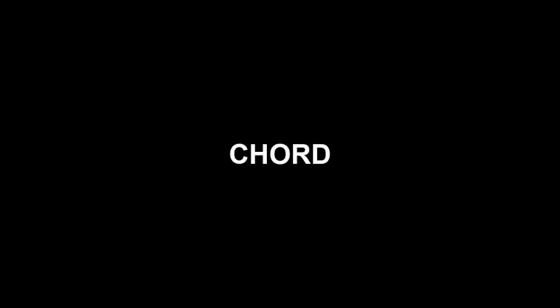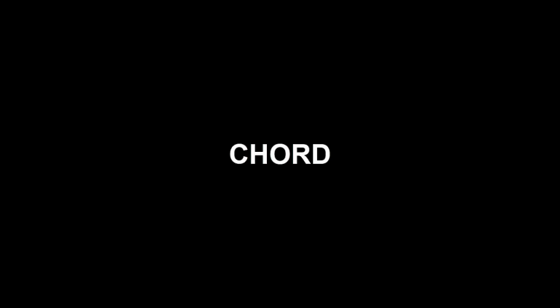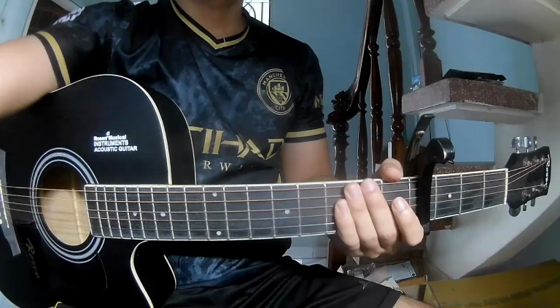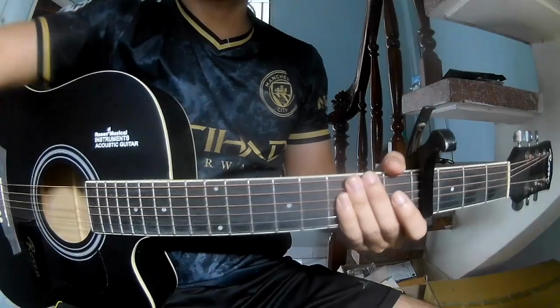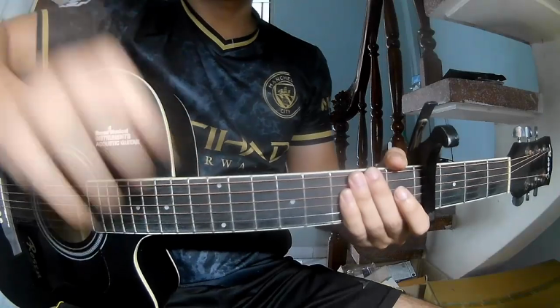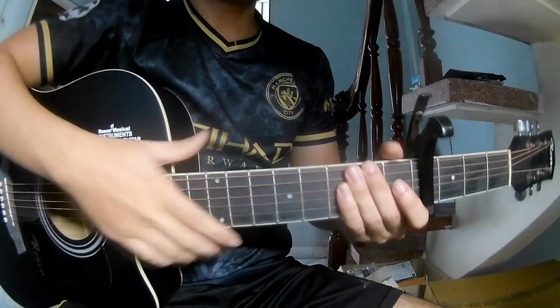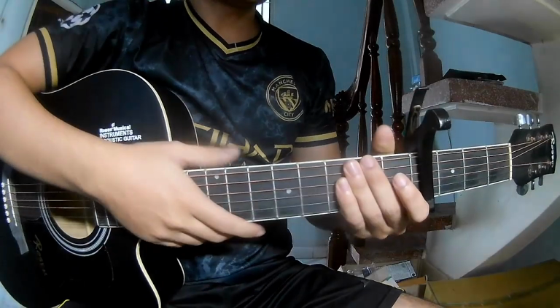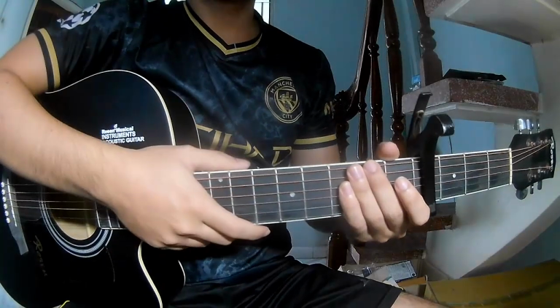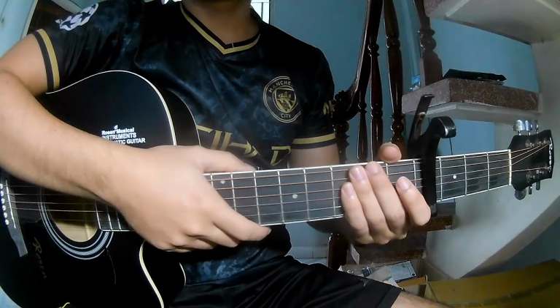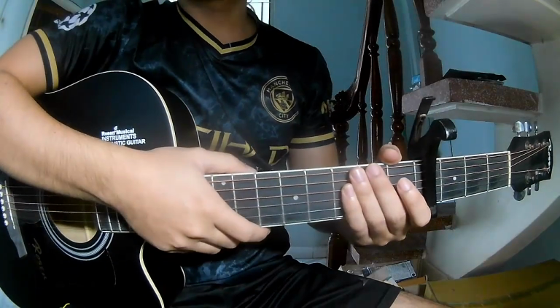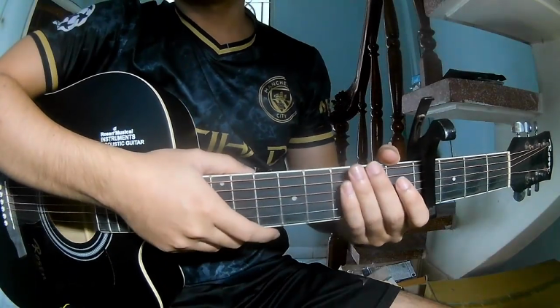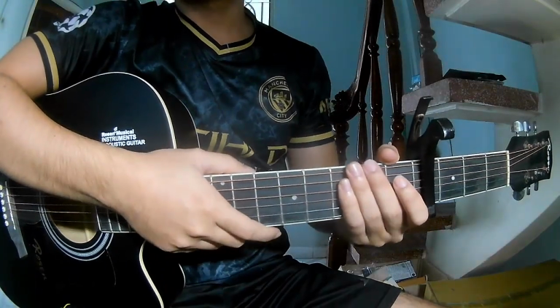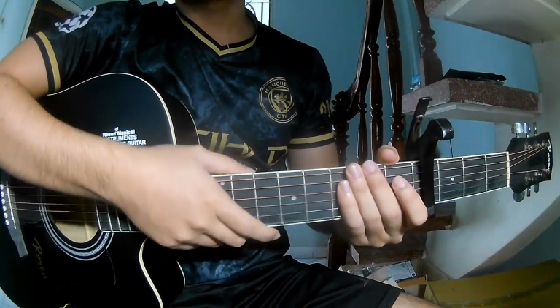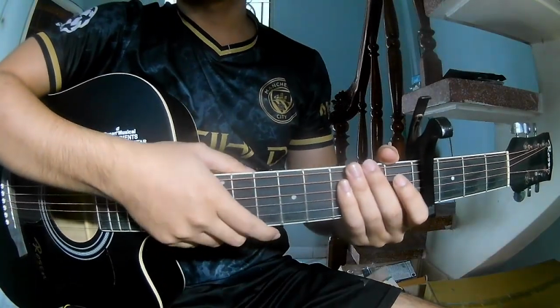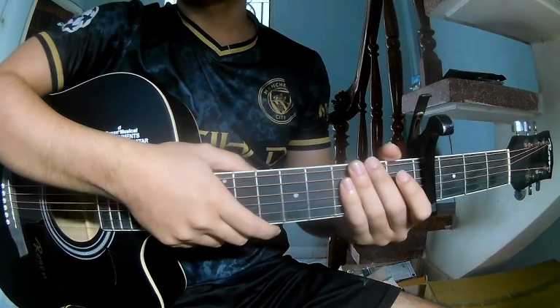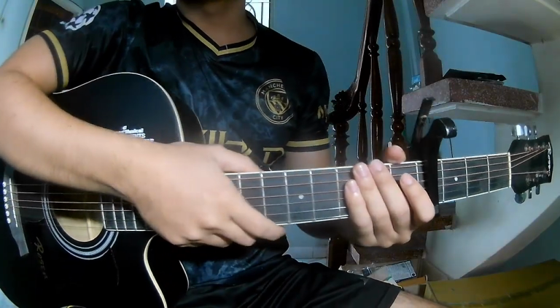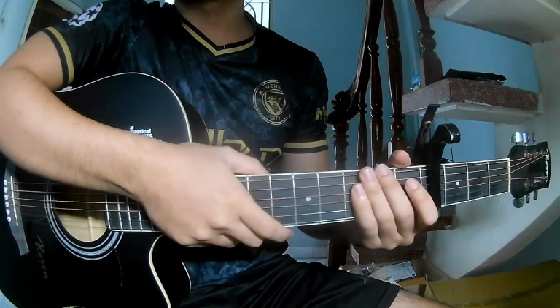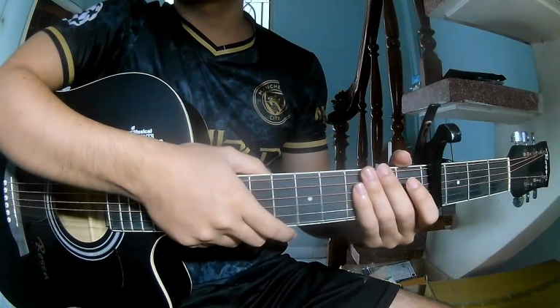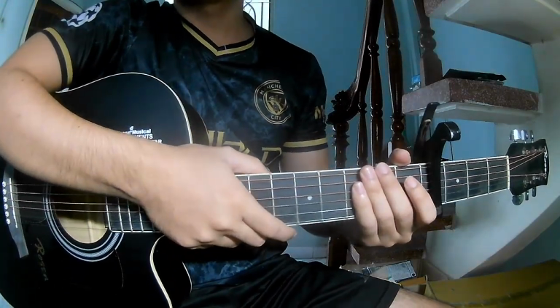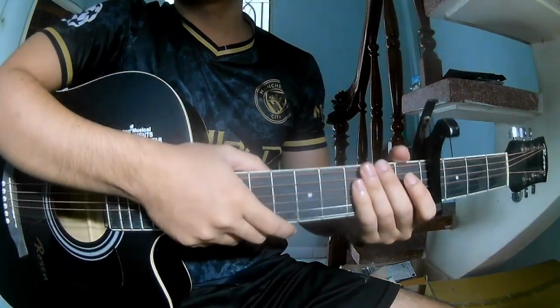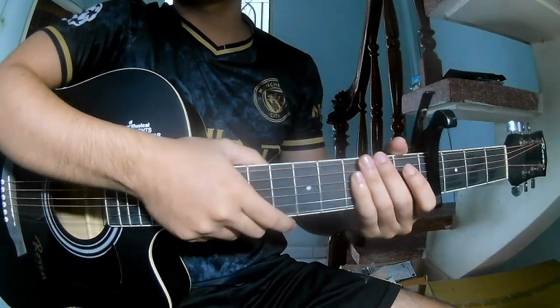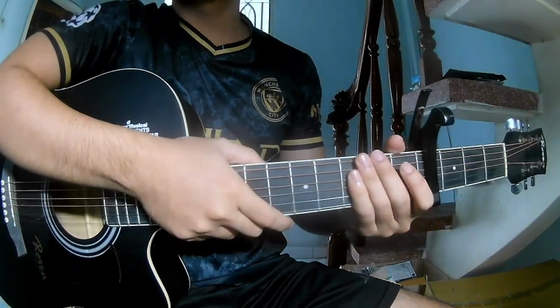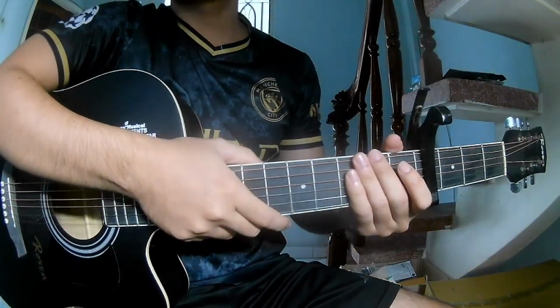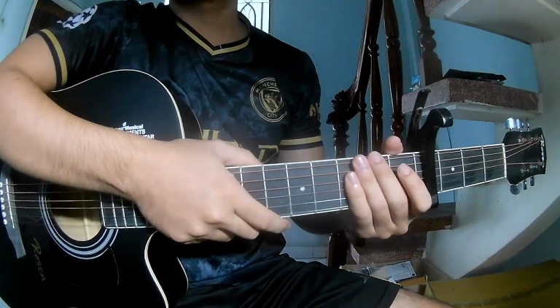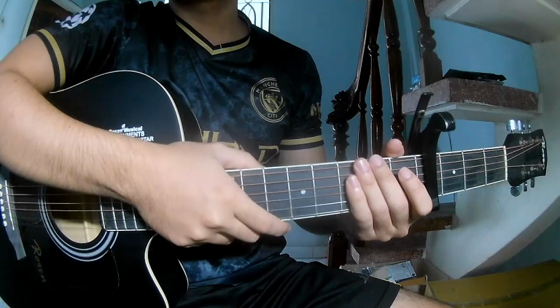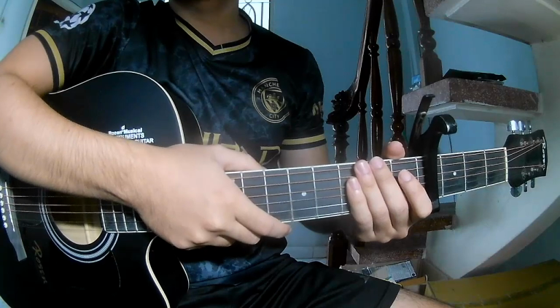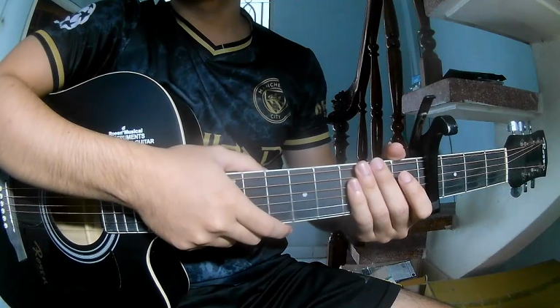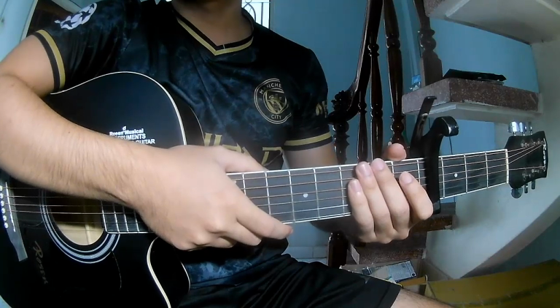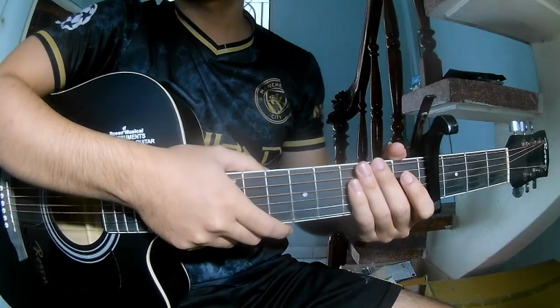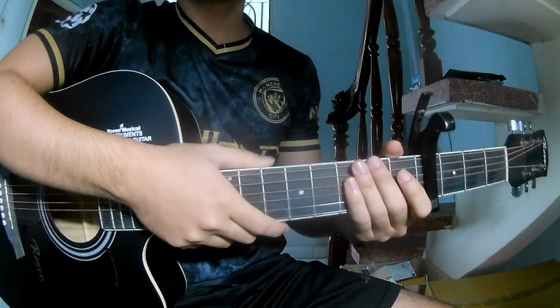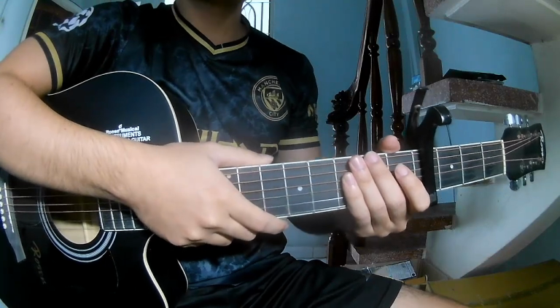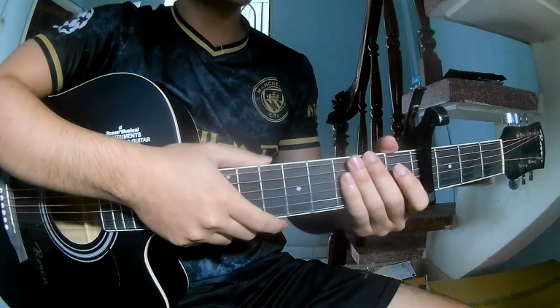Hi everyone, today we'll see how to play guitar. The song is 'Suit and Tie' by Justin Timberlake.